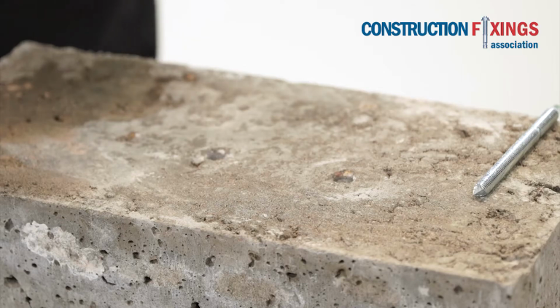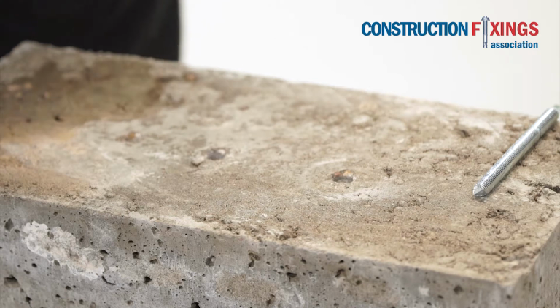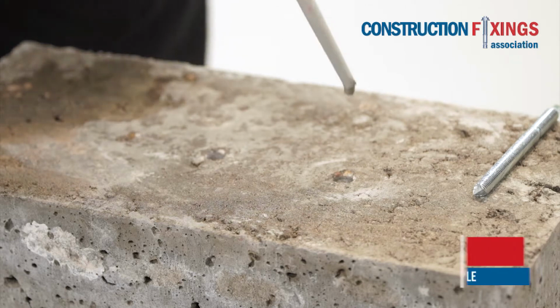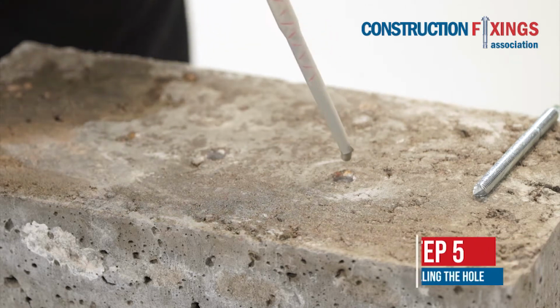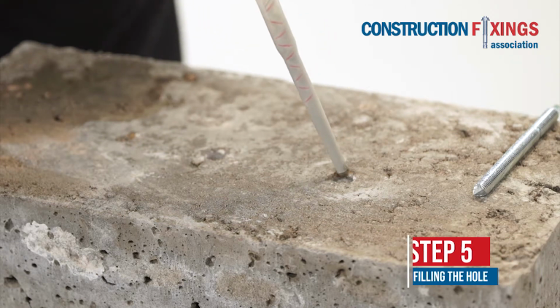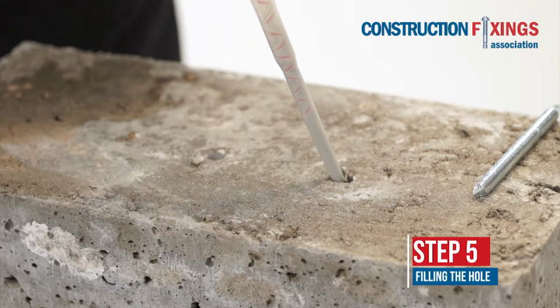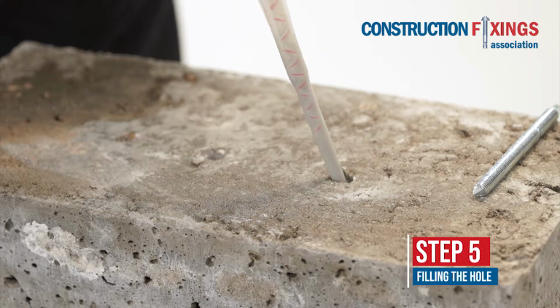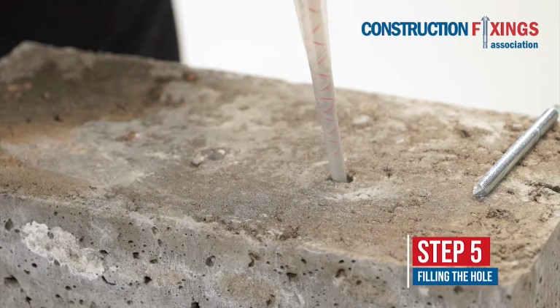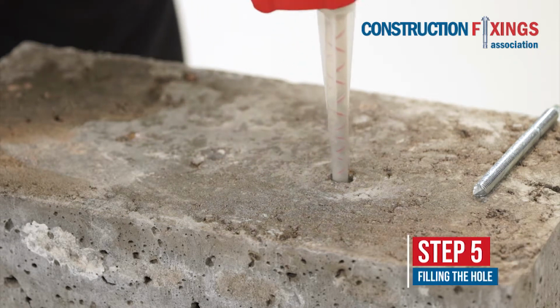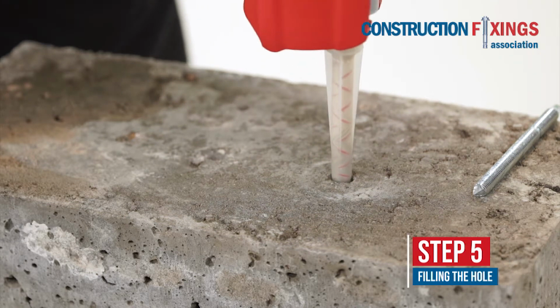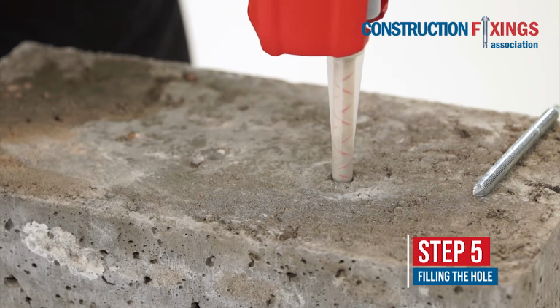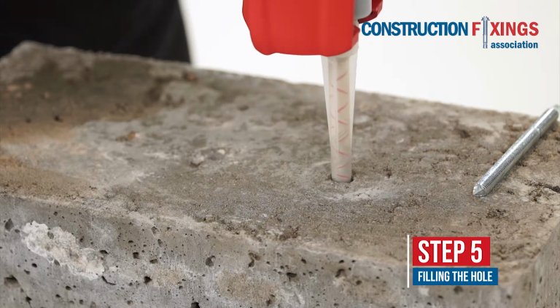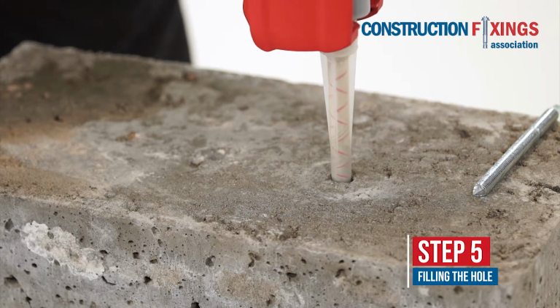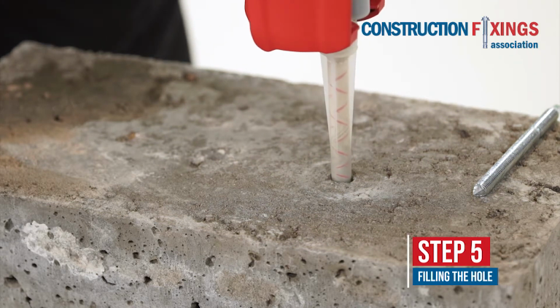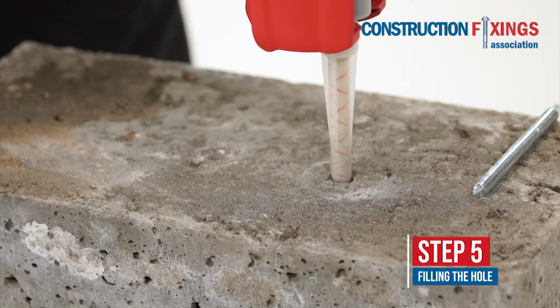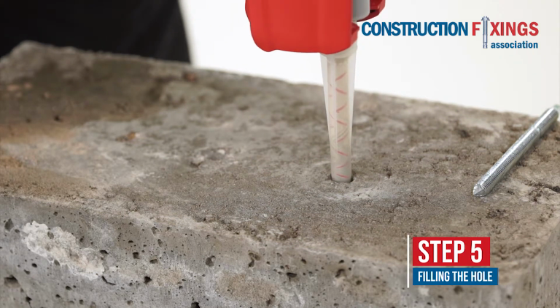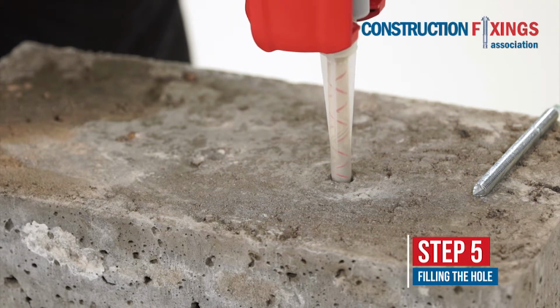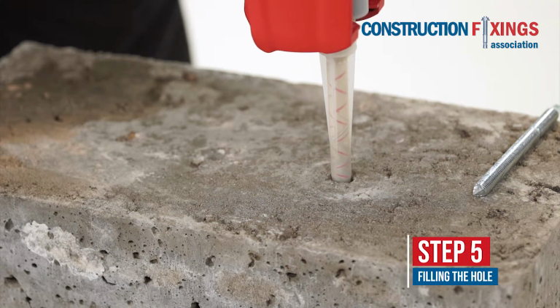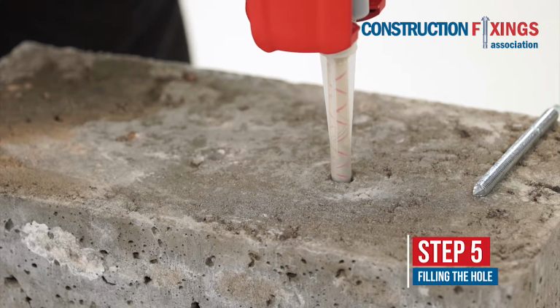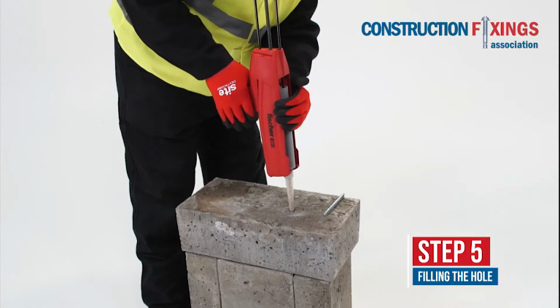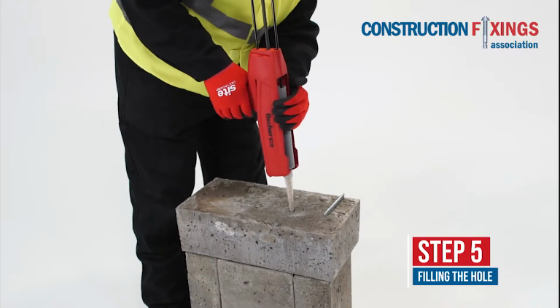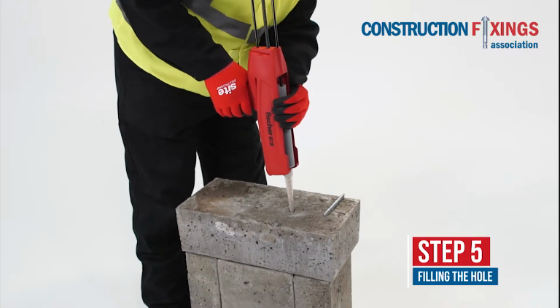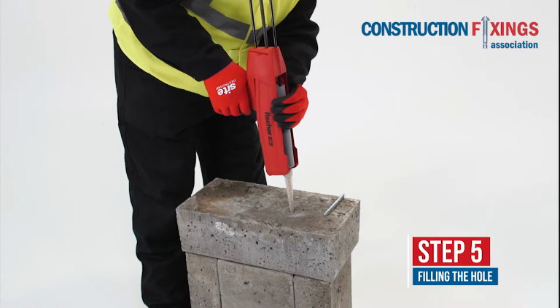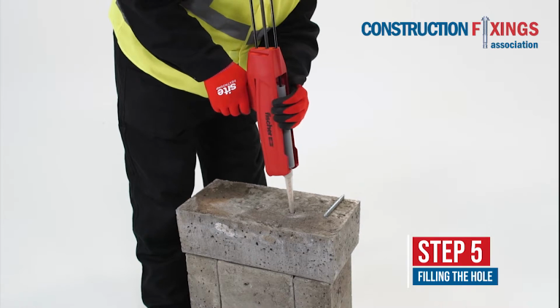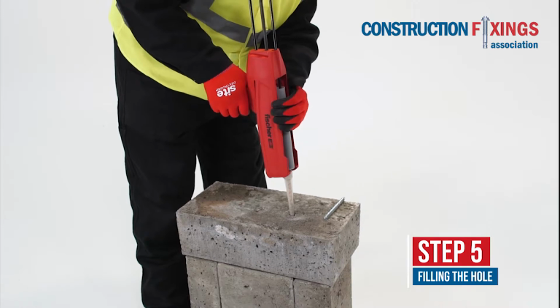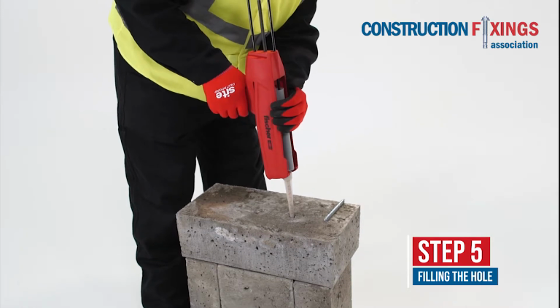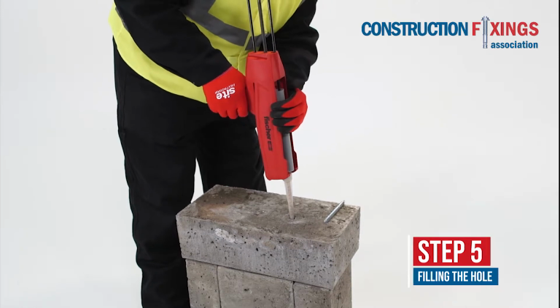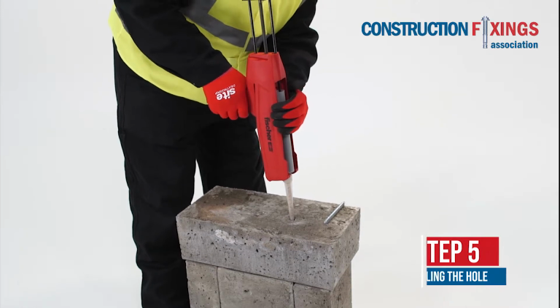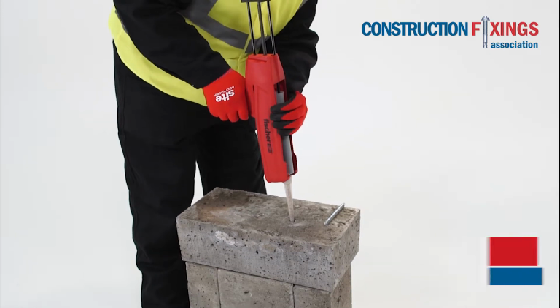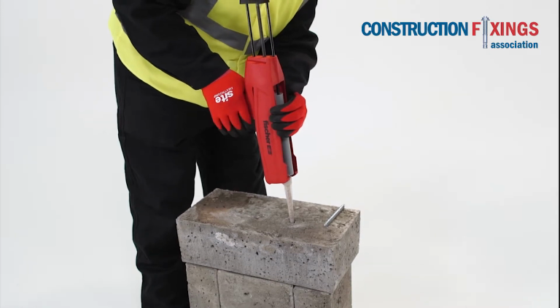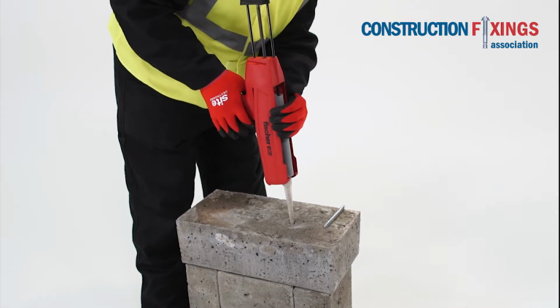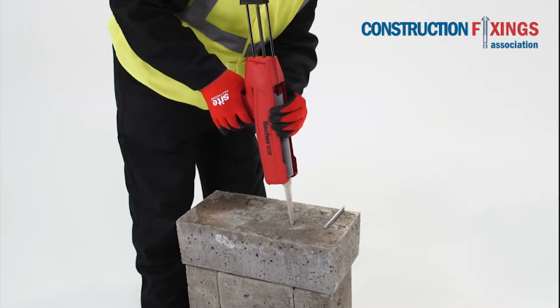Insert the nozzle into the hole and dispense from the bottom up, filling to one third to one half of the hole to avoid trapping air.